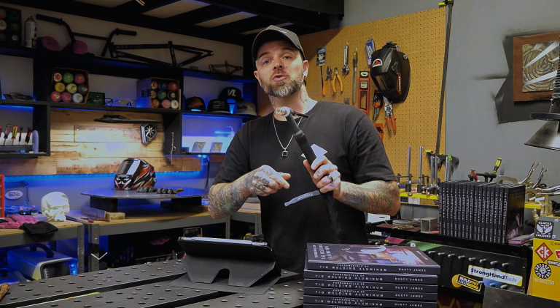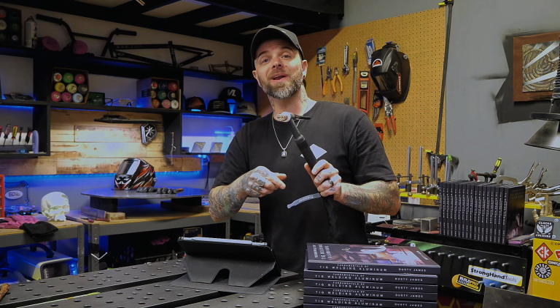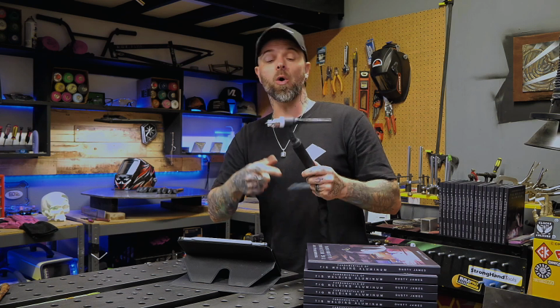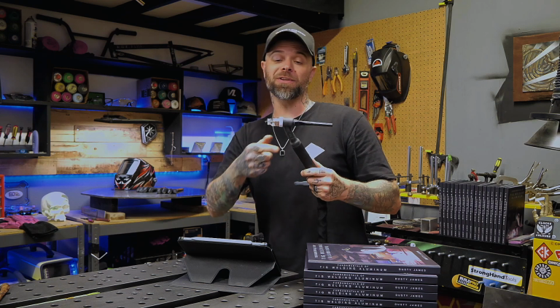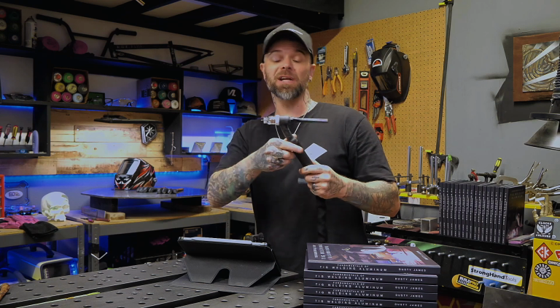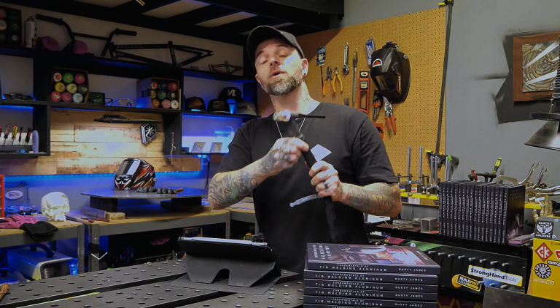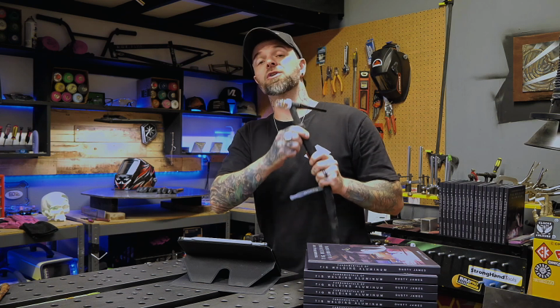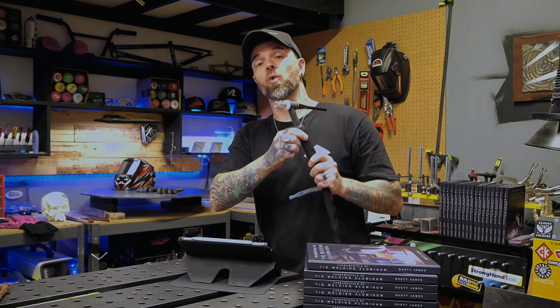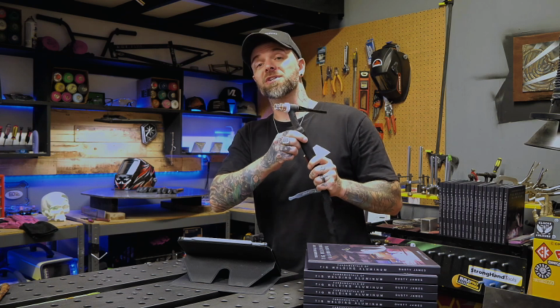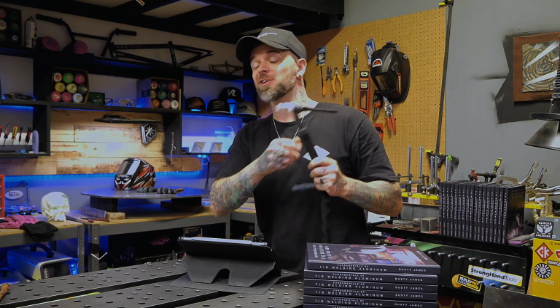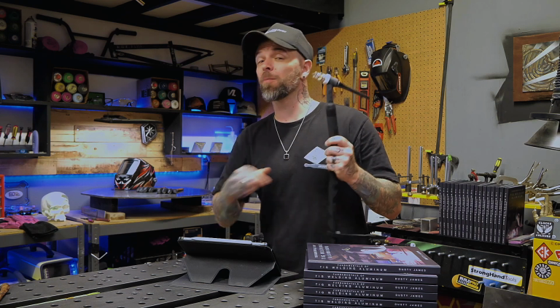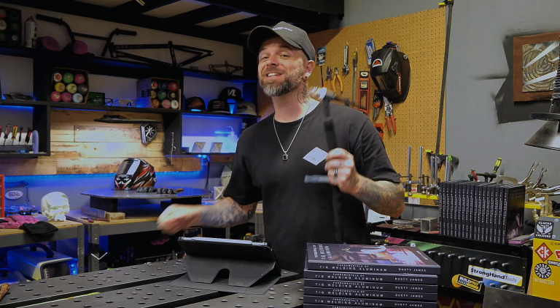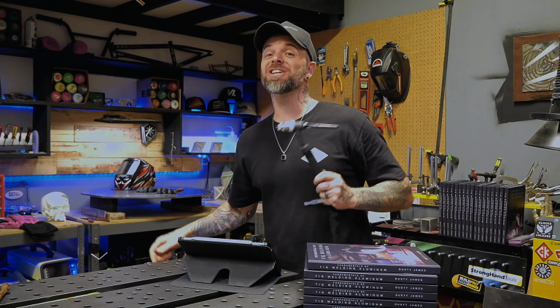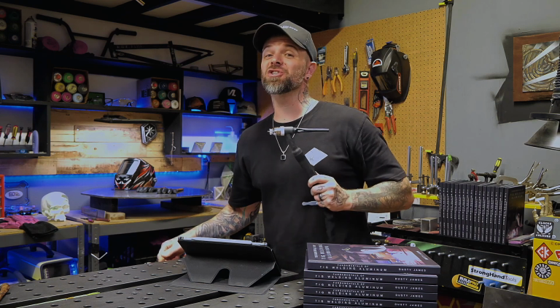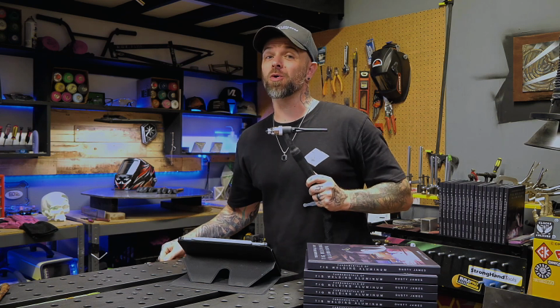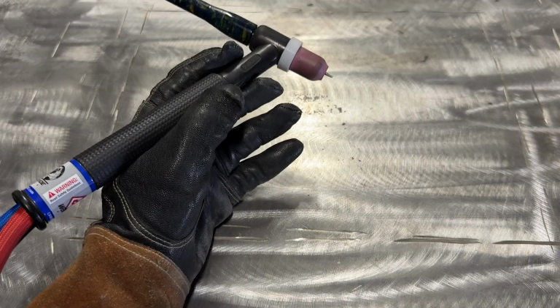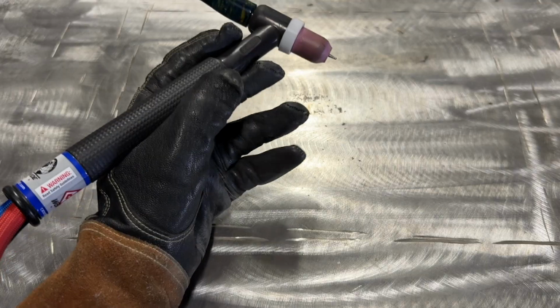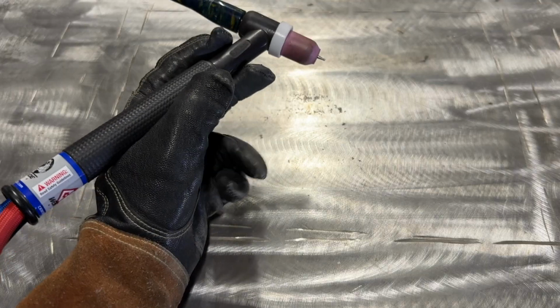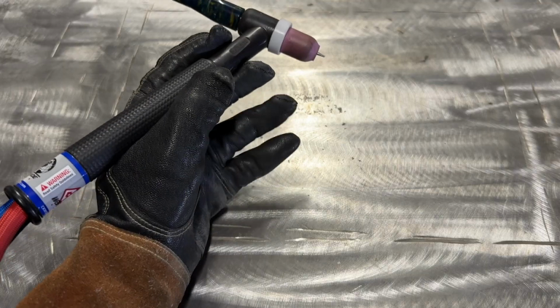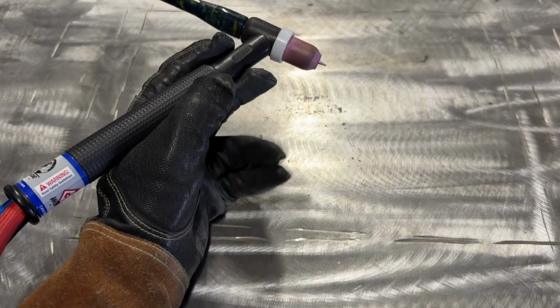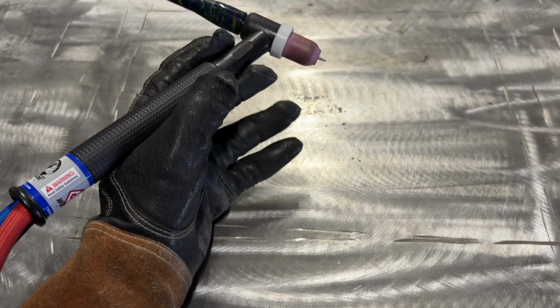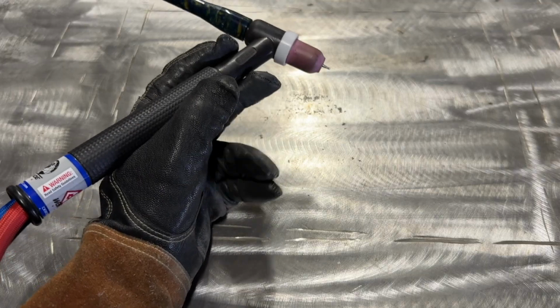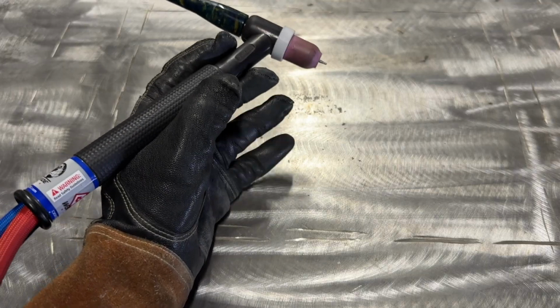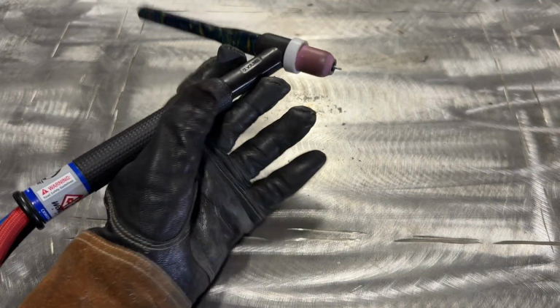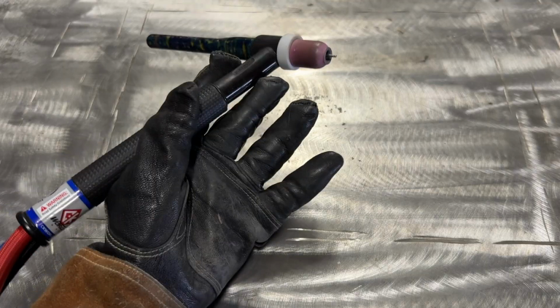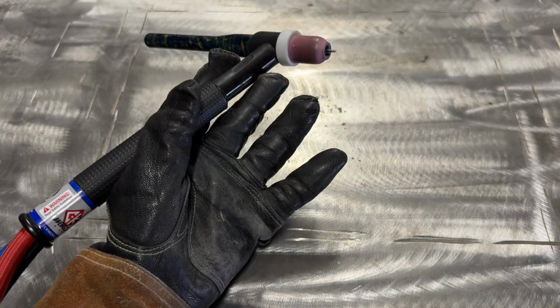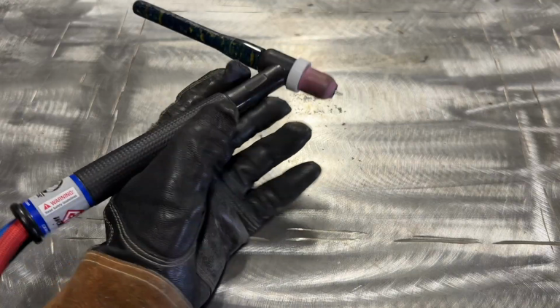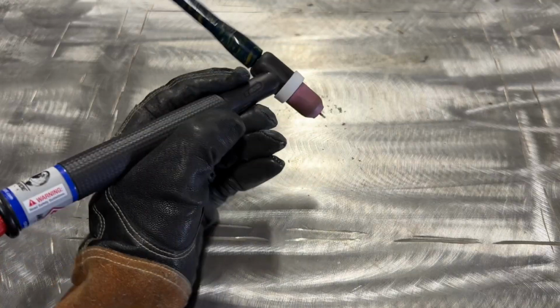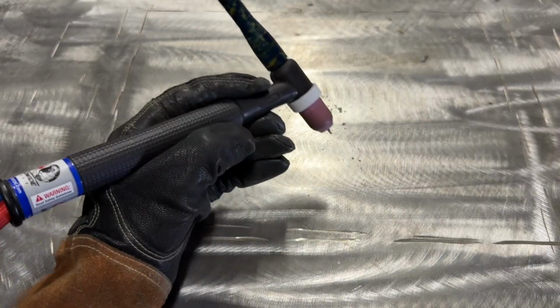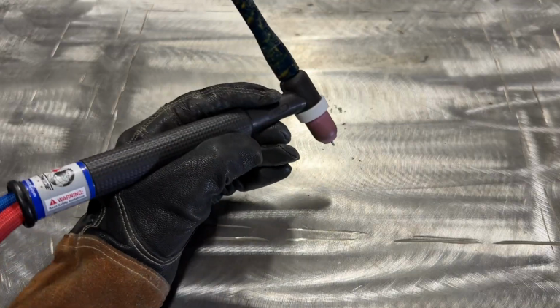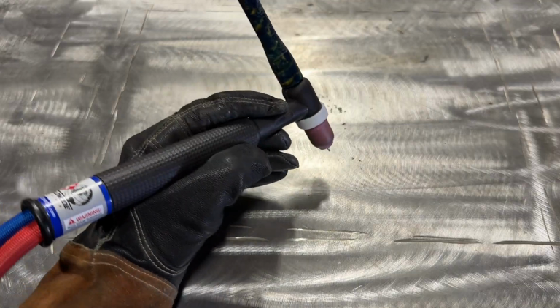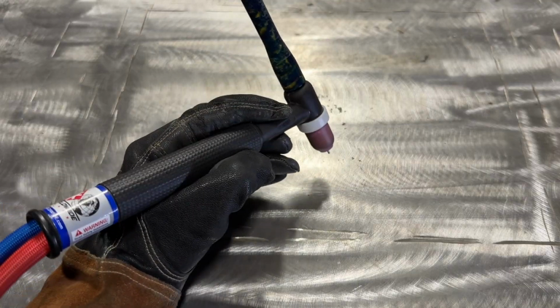There's a way to hold the TIG welding torch that nobody teaches you, but once you try it, you're never going to look at TIG welding the same. Let me show you.